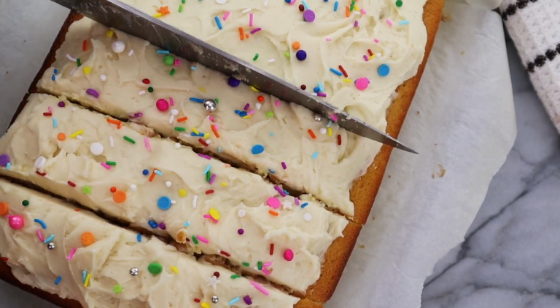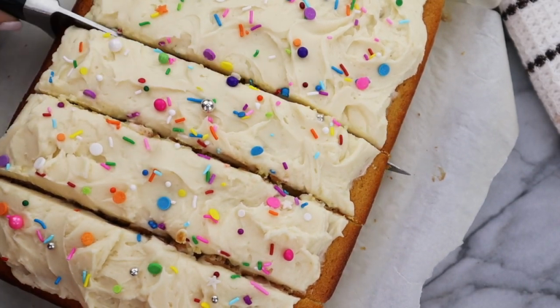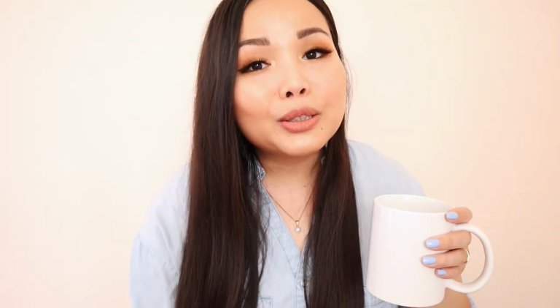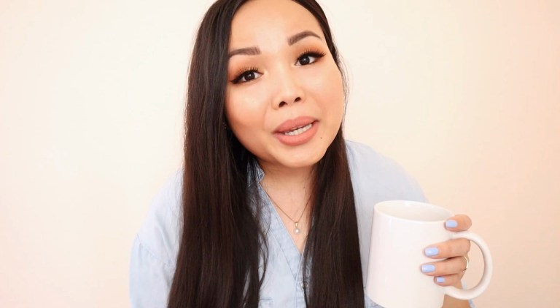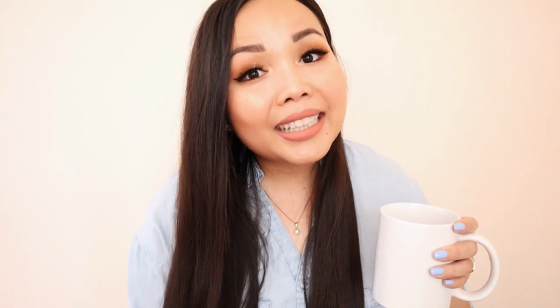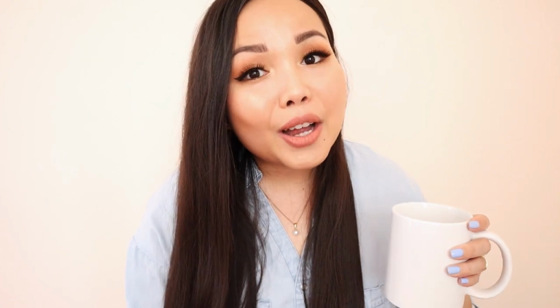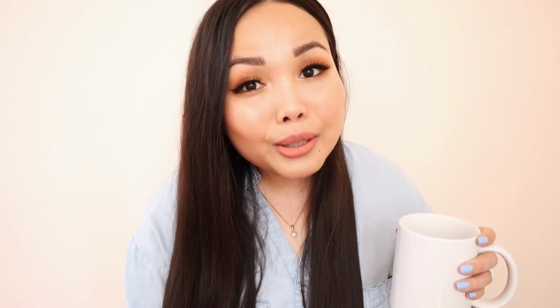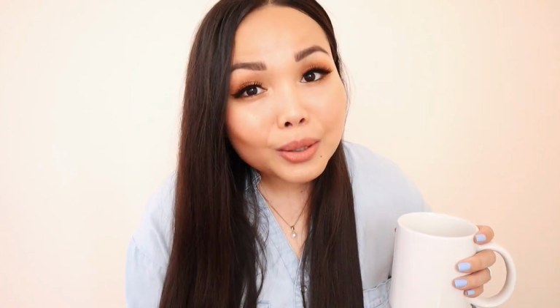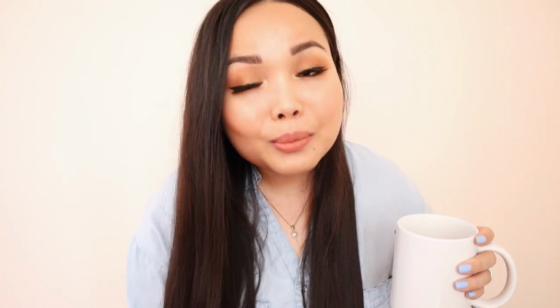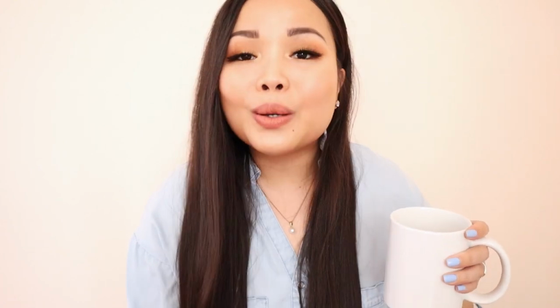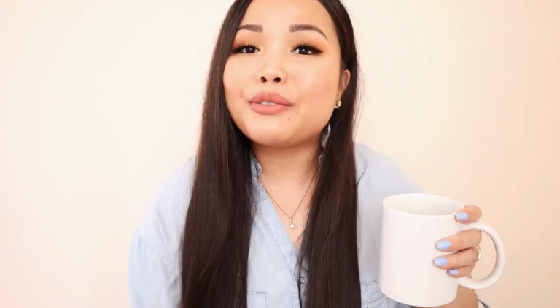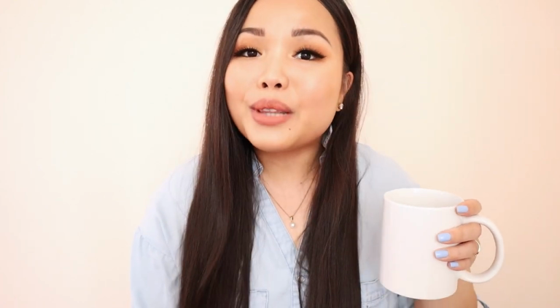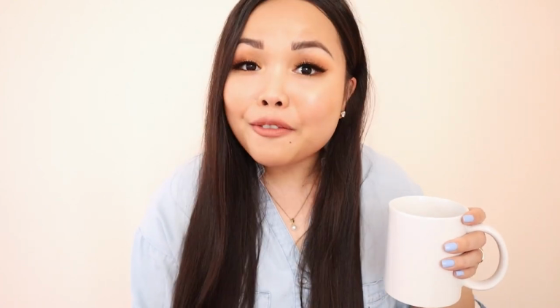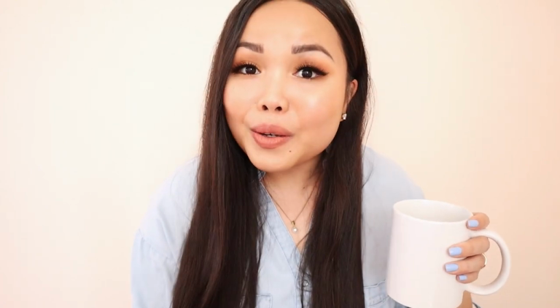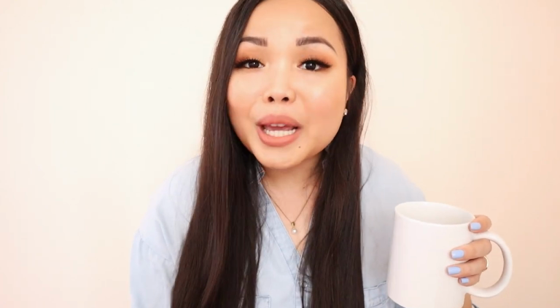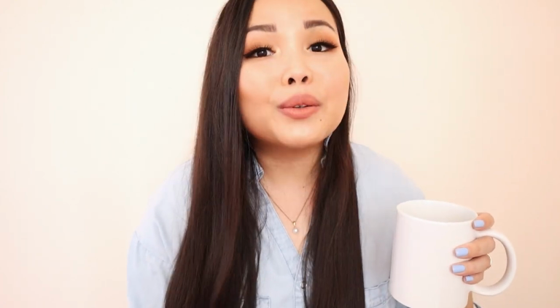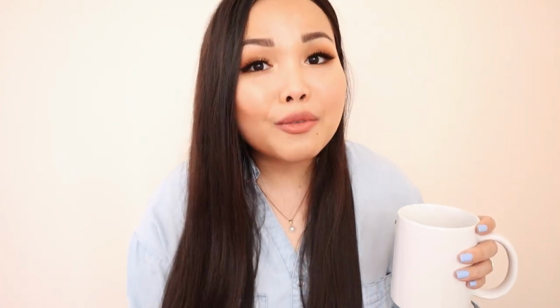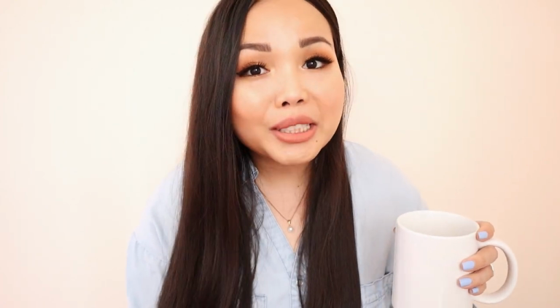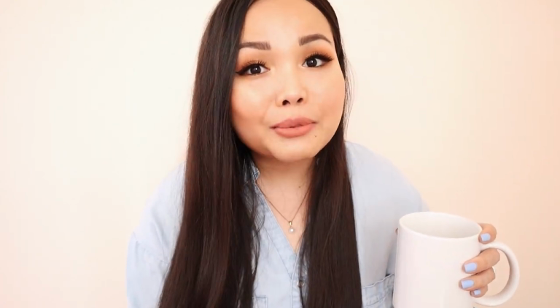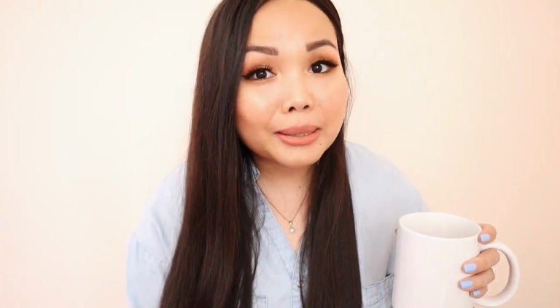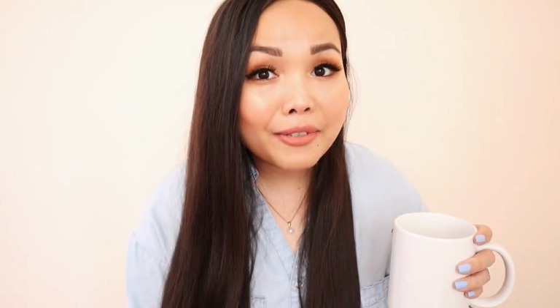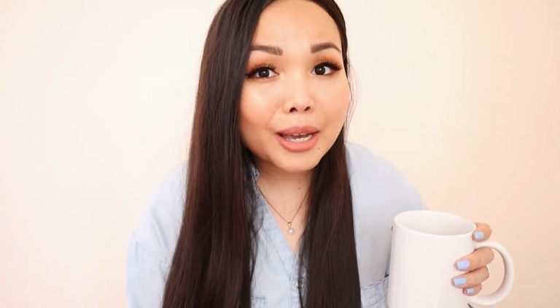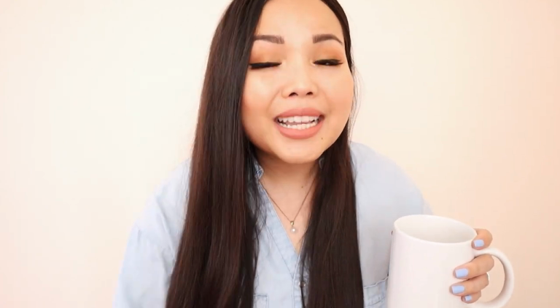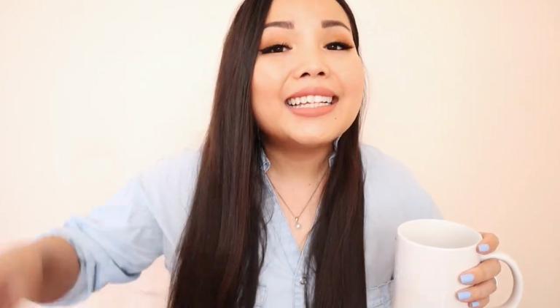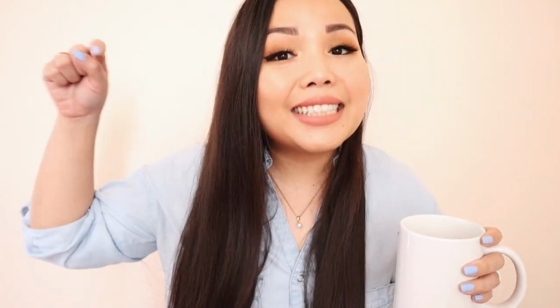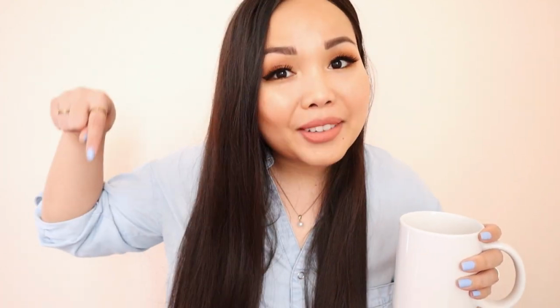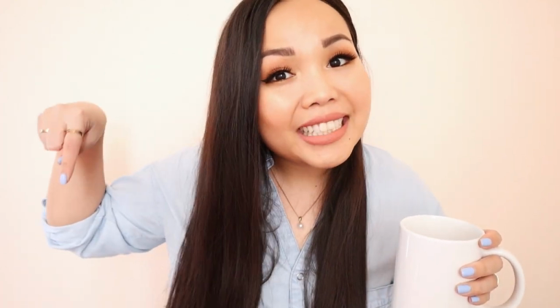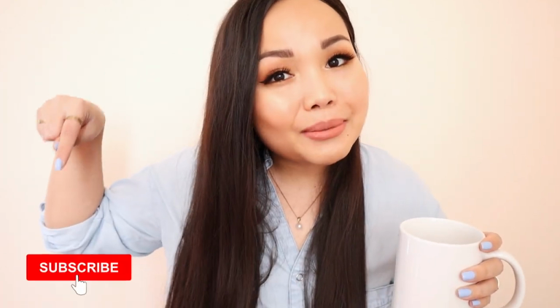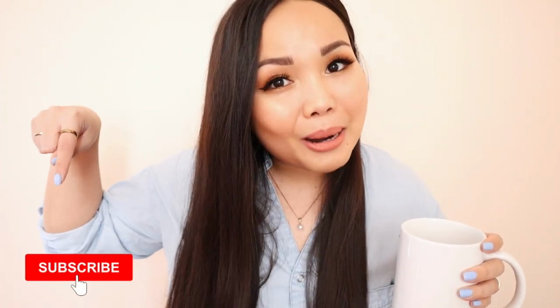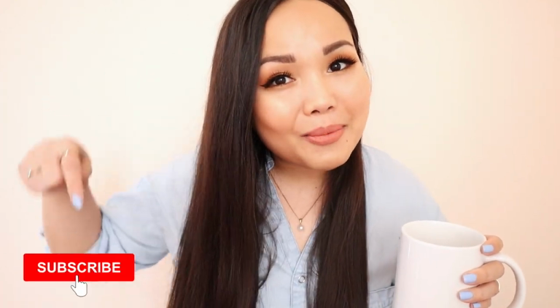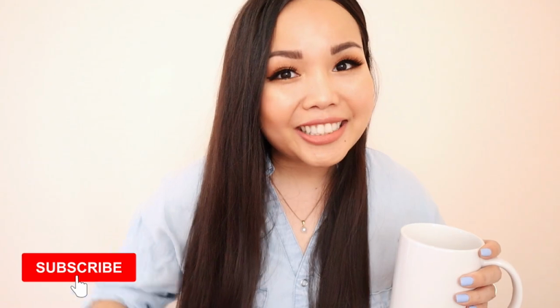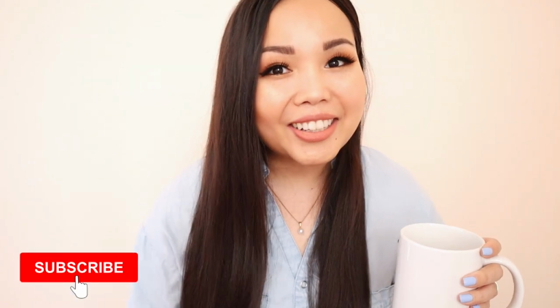I post weekly on YouTube, so if you love food and you love watching recipe videos, definitely subscribe to my channel.